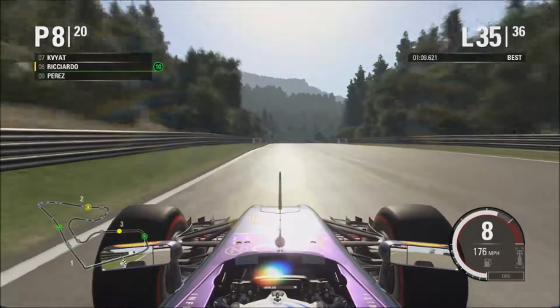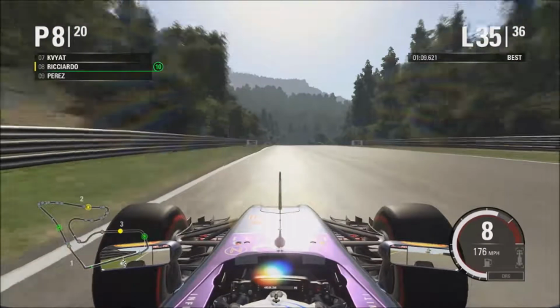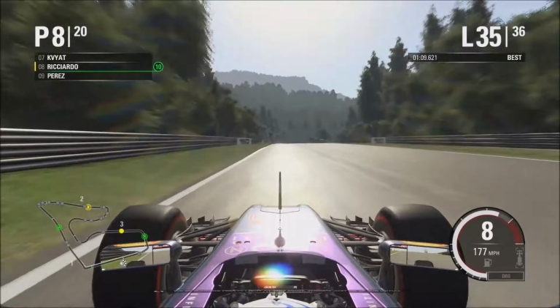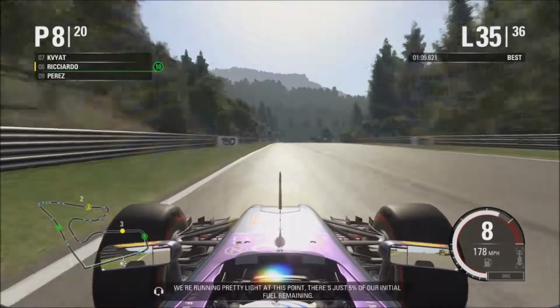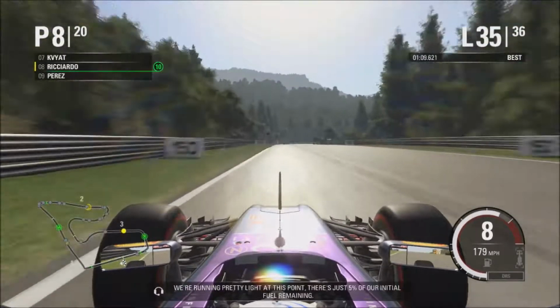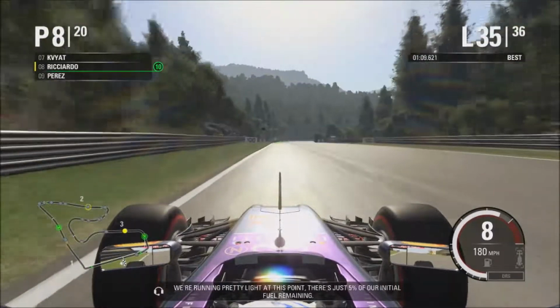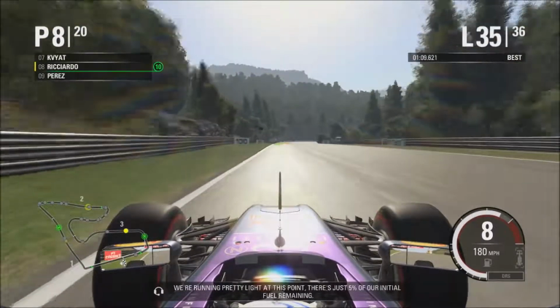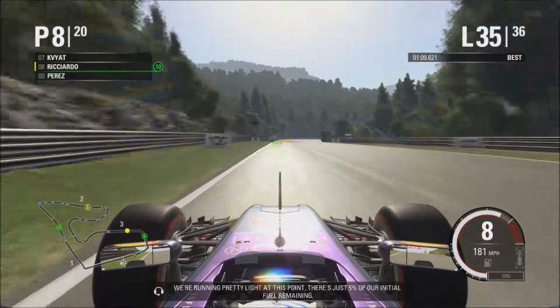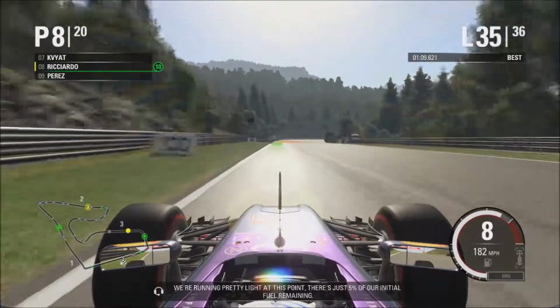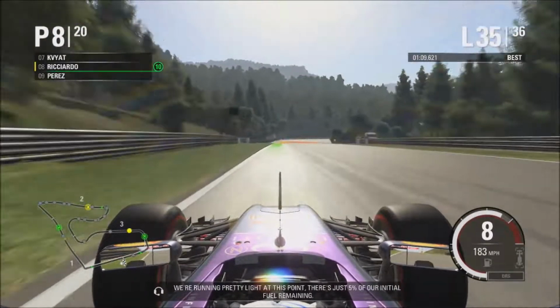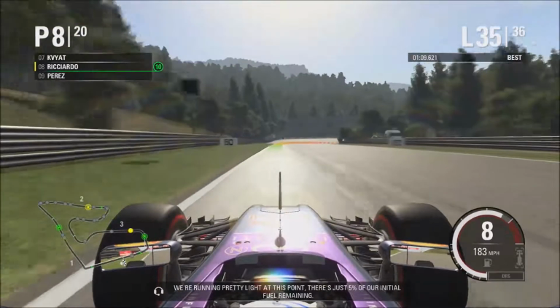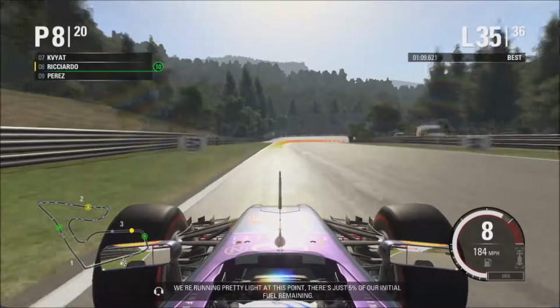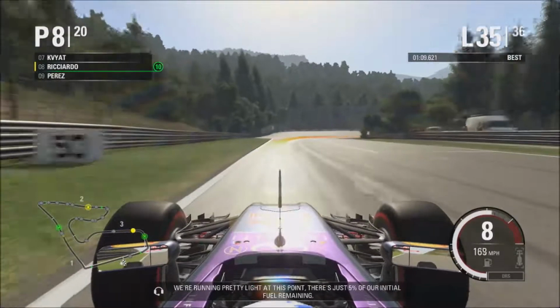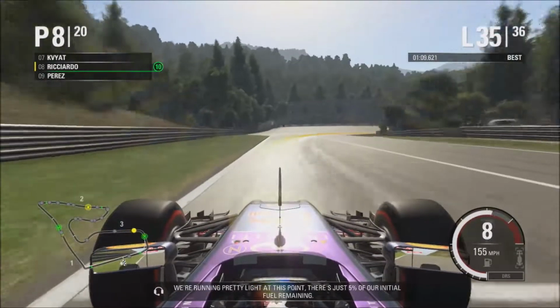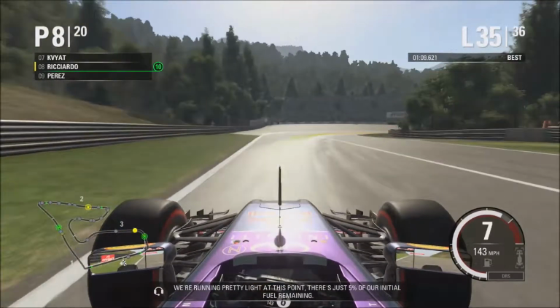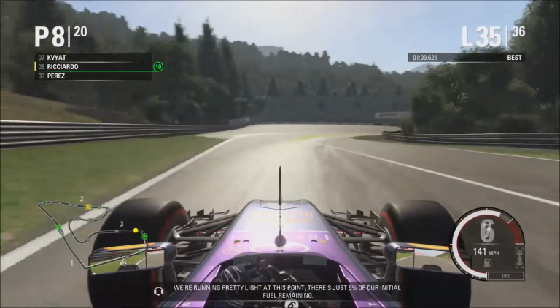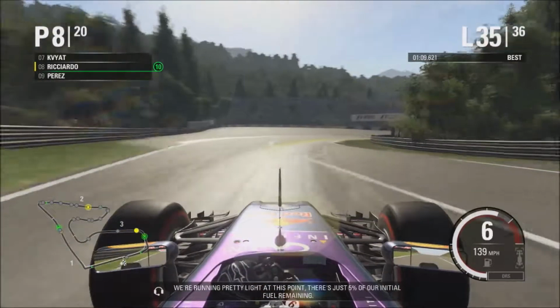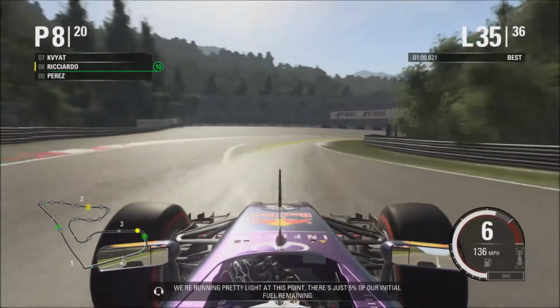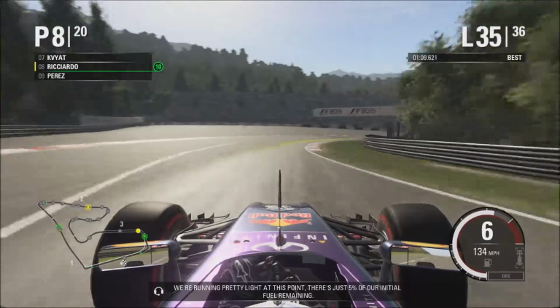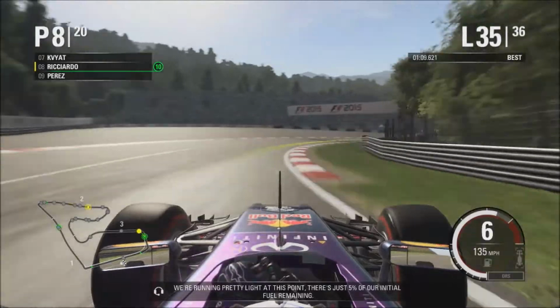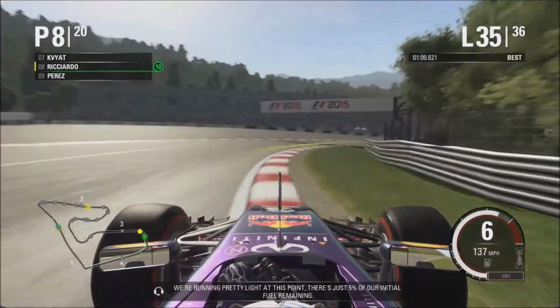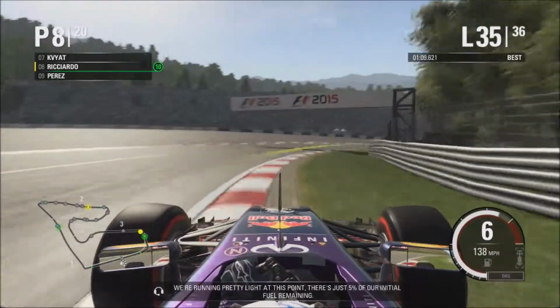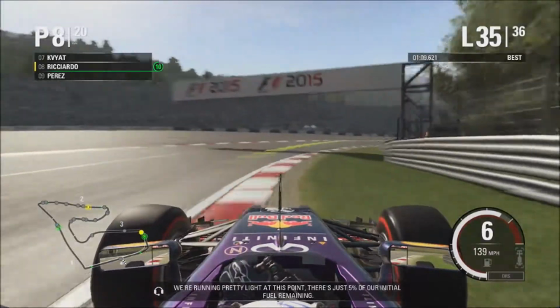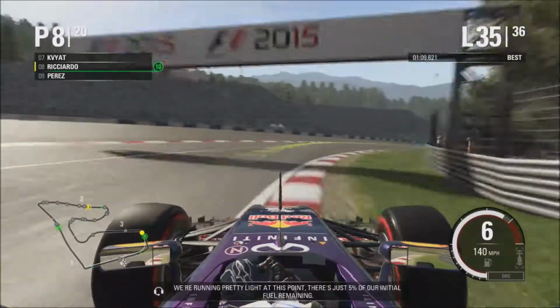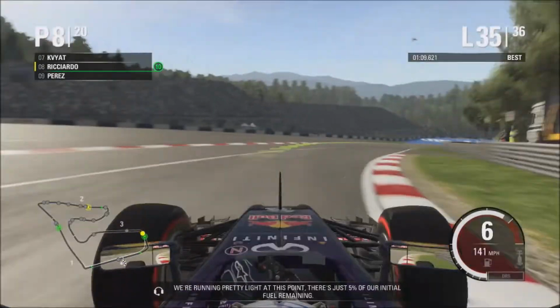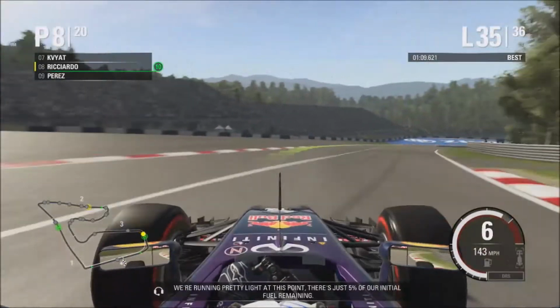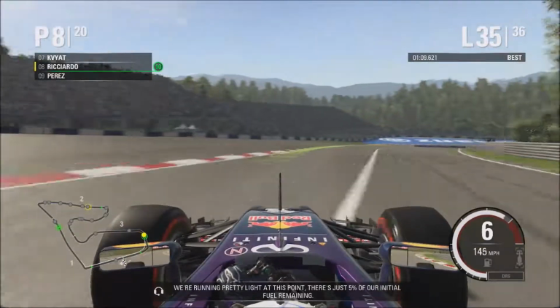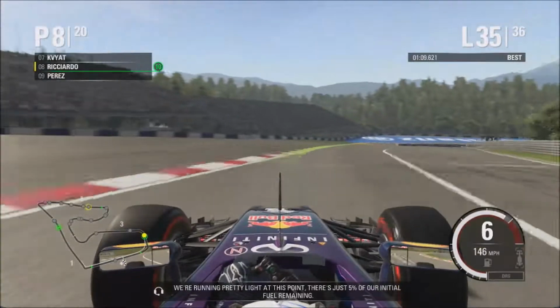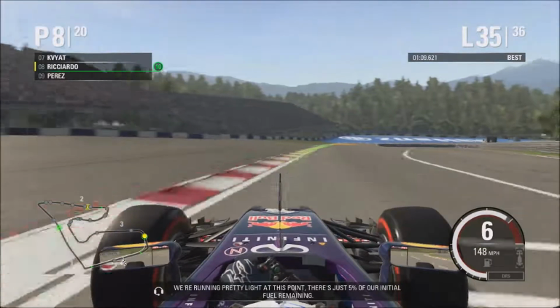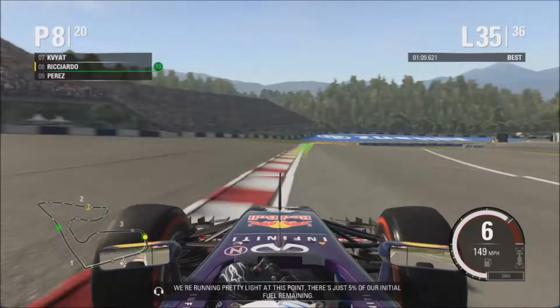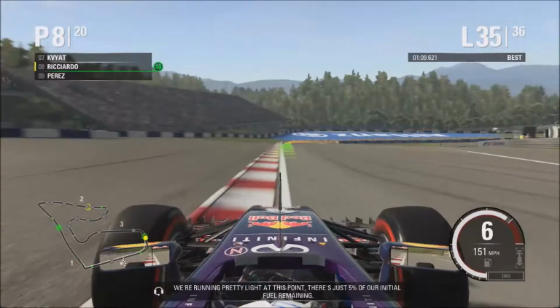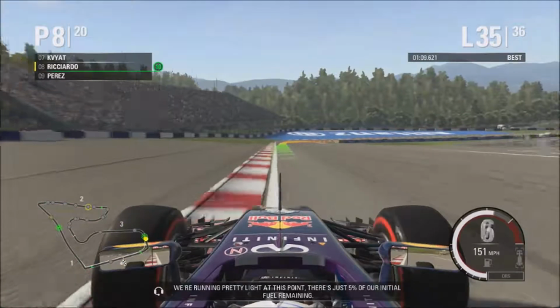We're running pretty light at this point. There's just 5% of our initial fuel remaining.